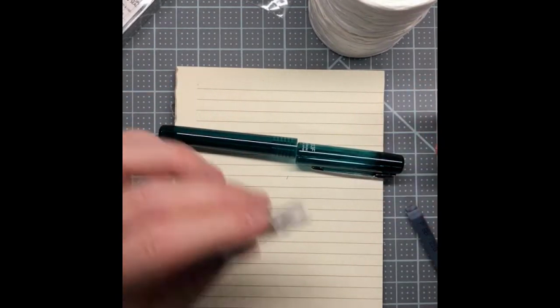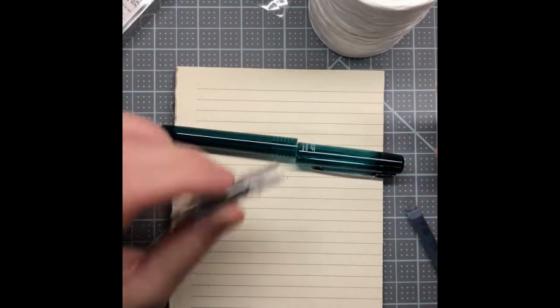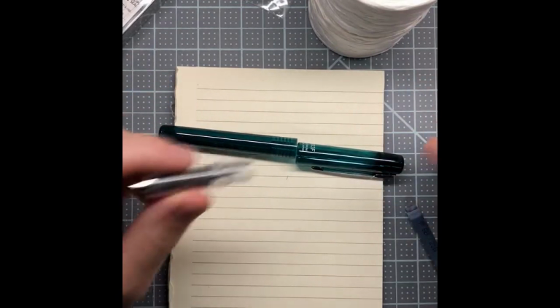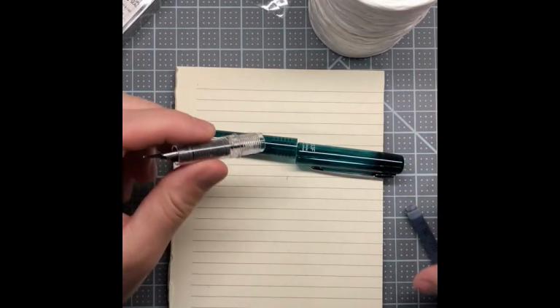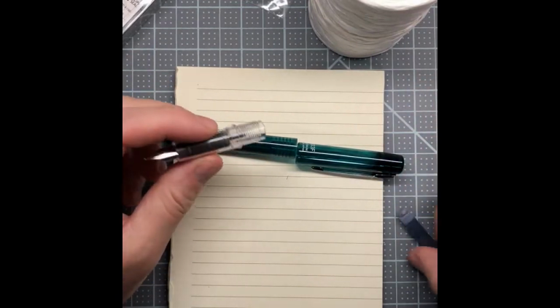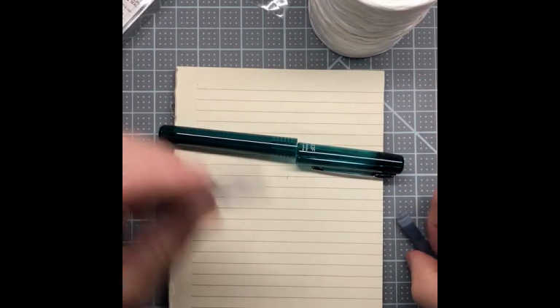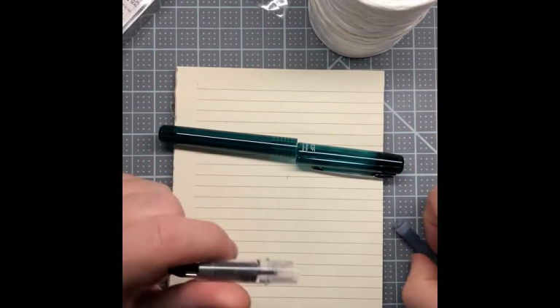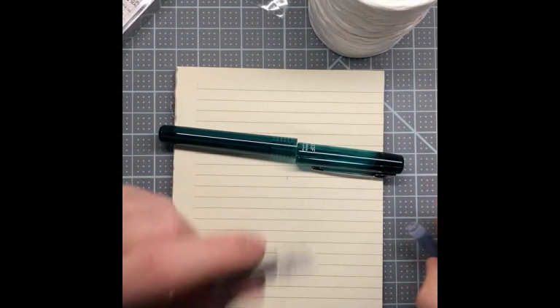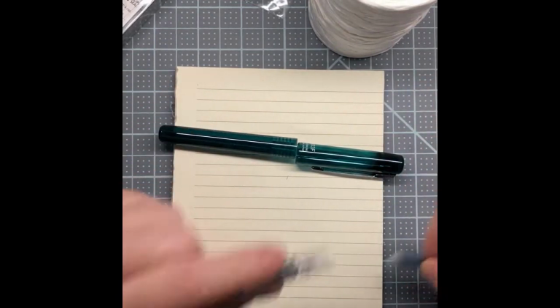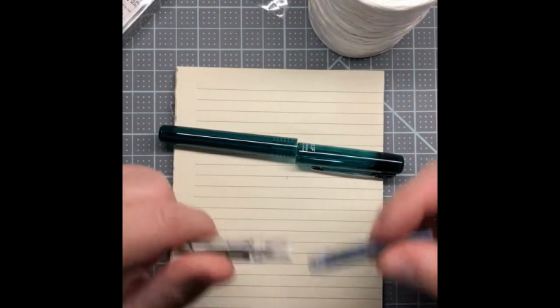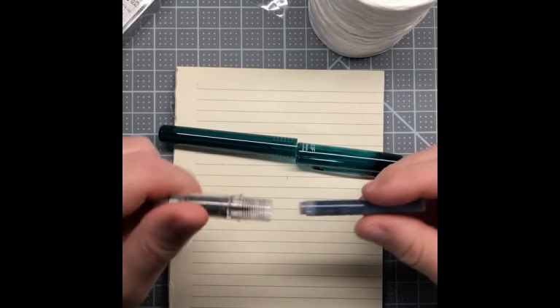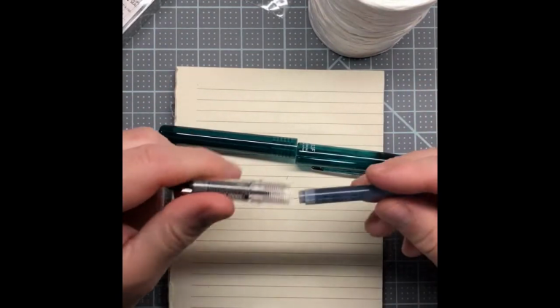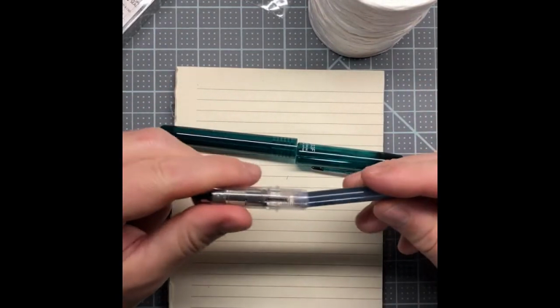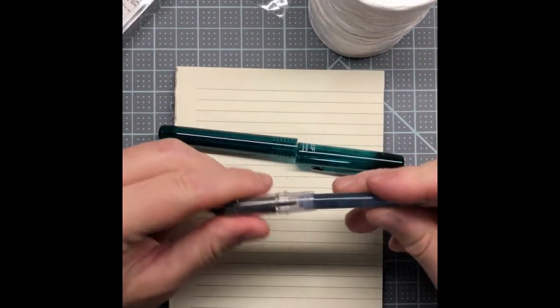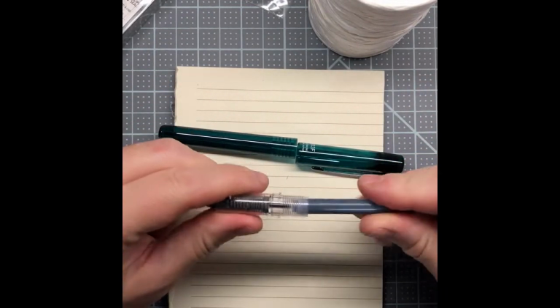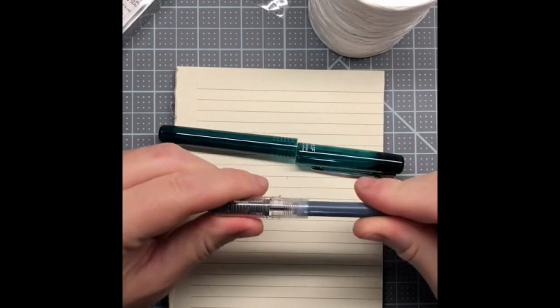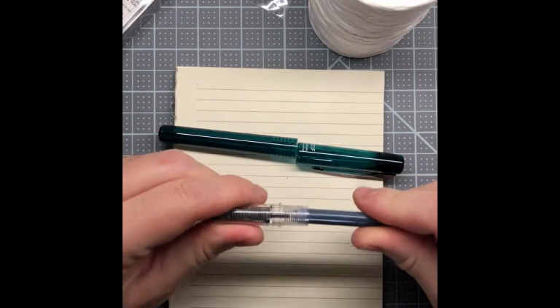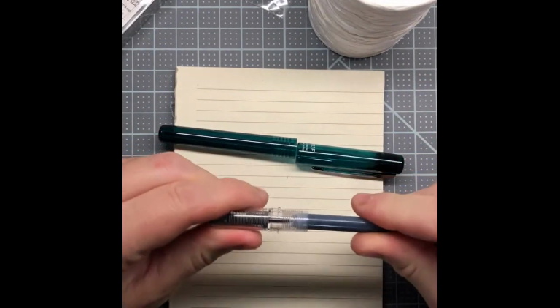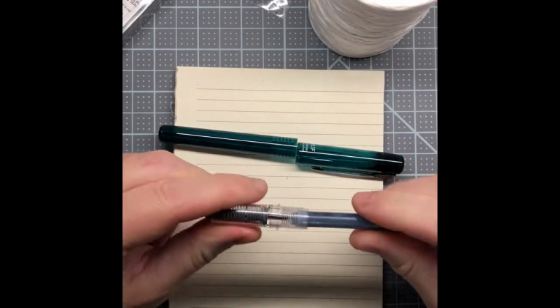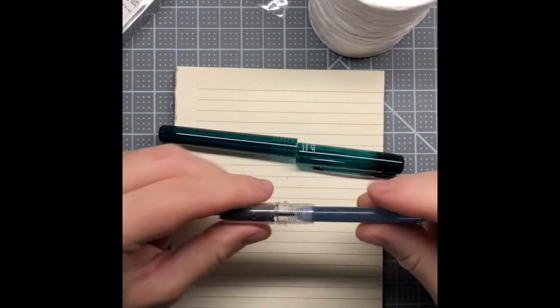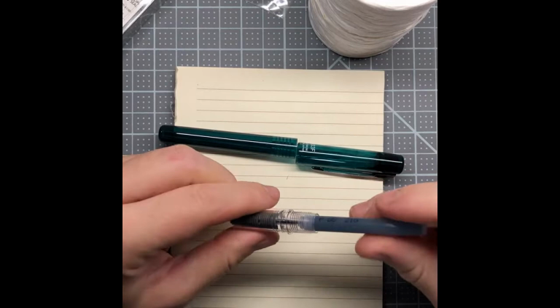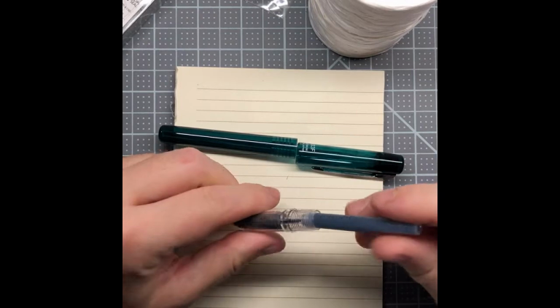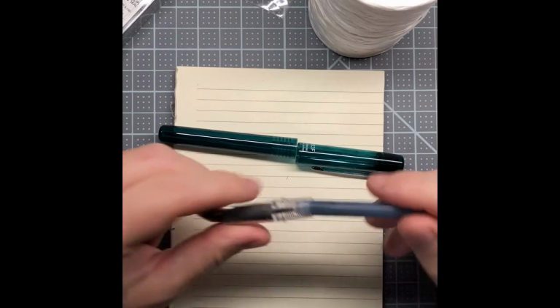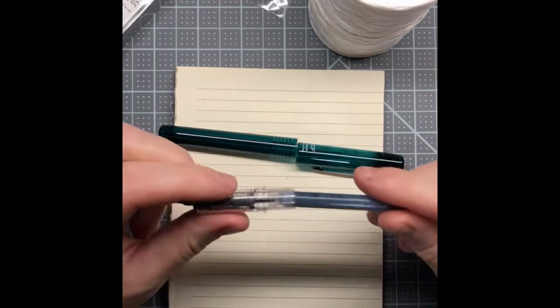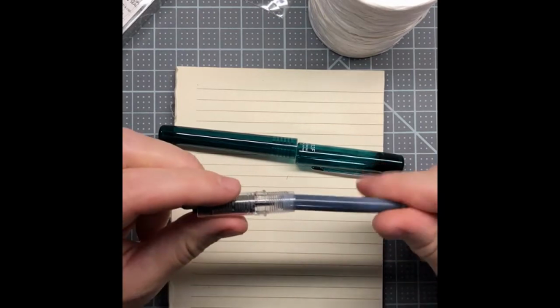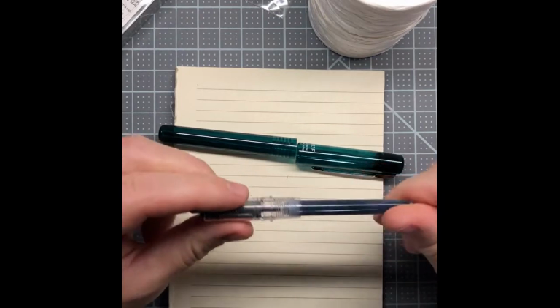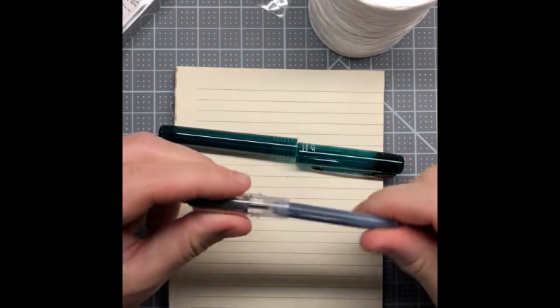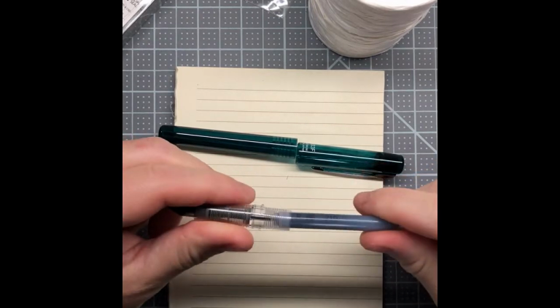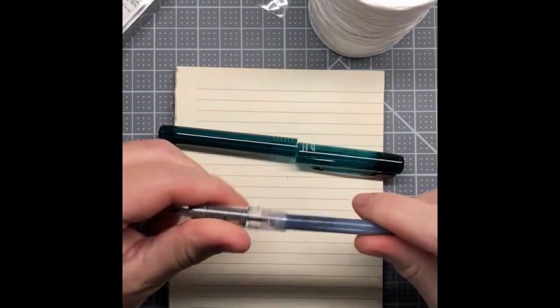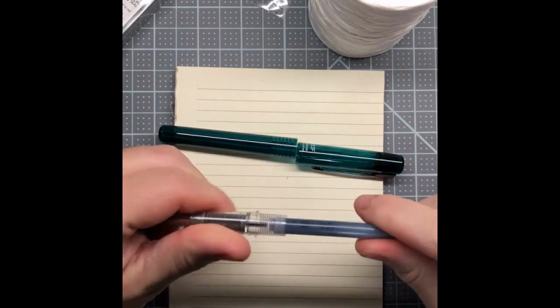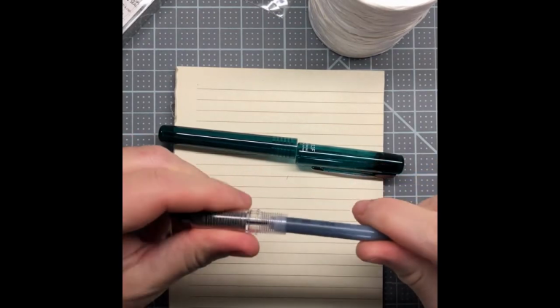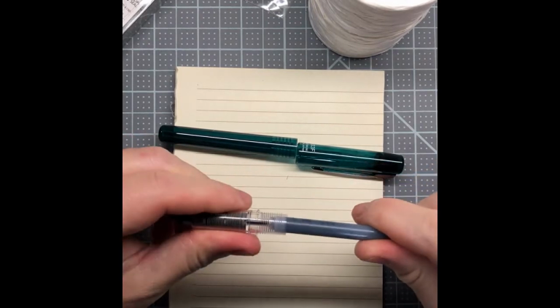The Prefounte's cap supposedly keeps the pen inked without drying out for an entire year — I think that's where the extra cost comes from. You can also get these in better colors. The Preppy comes with a body color matching its ink — they're all slightly transparent, and the black one only comes in black. I love this emerald color. I like this pen body a lot better. The Preppy is around five dollars and the Prefounte is around ten.